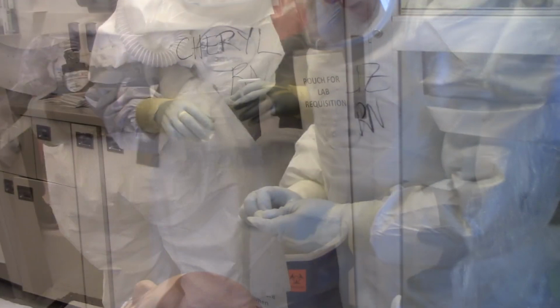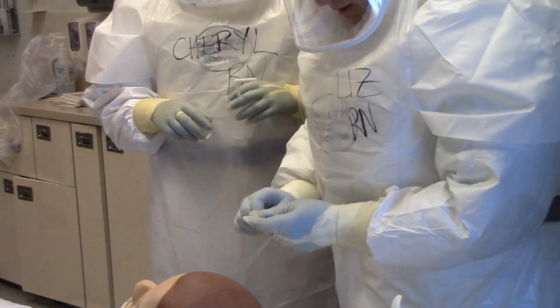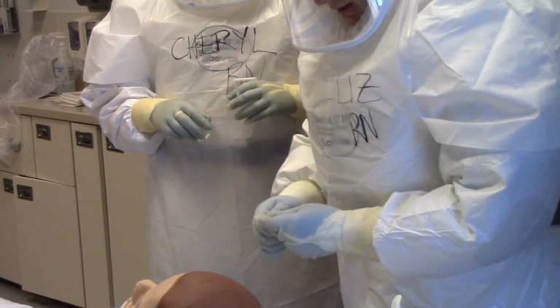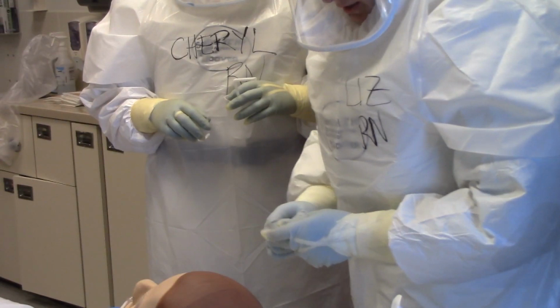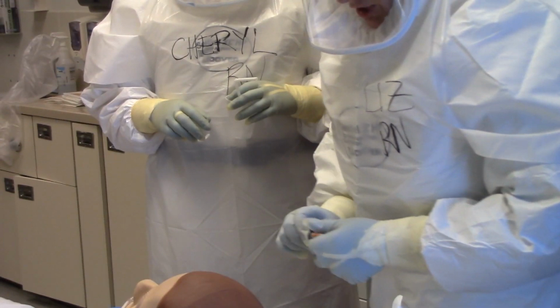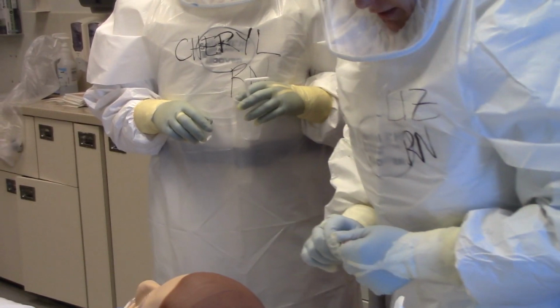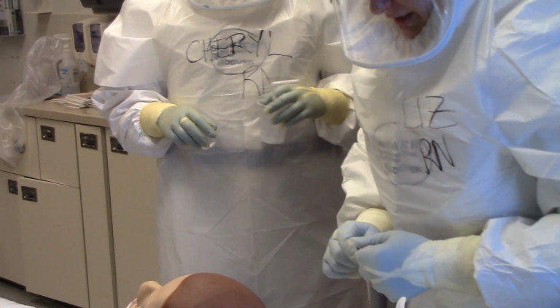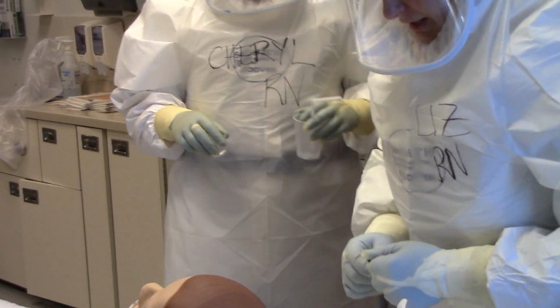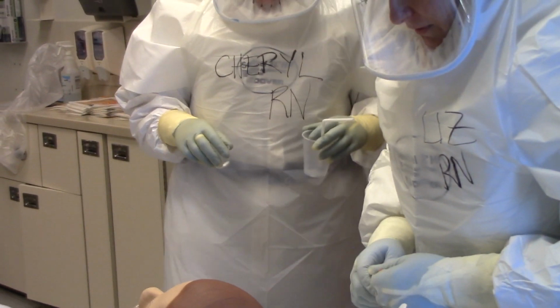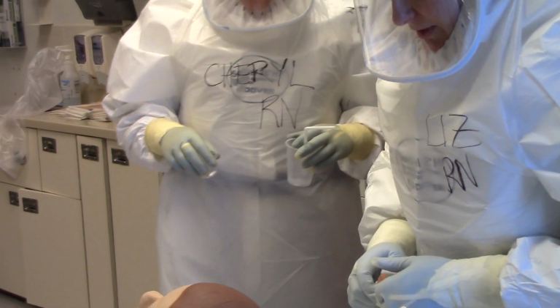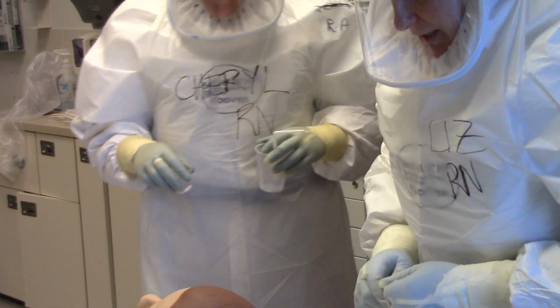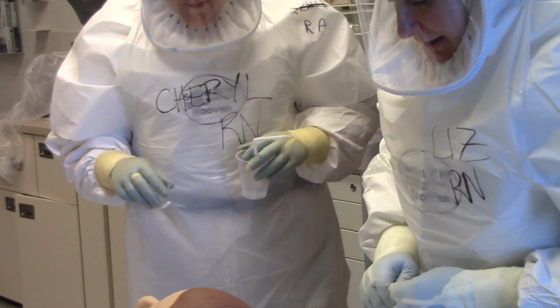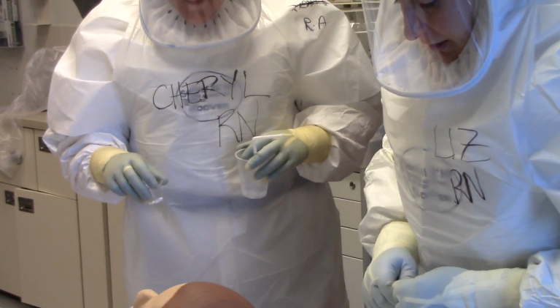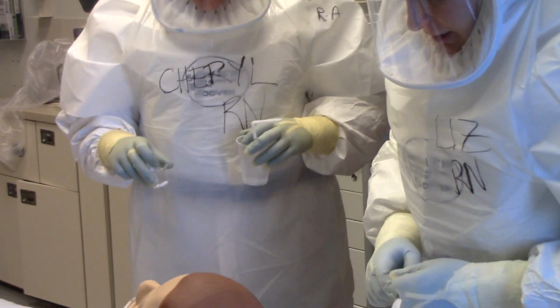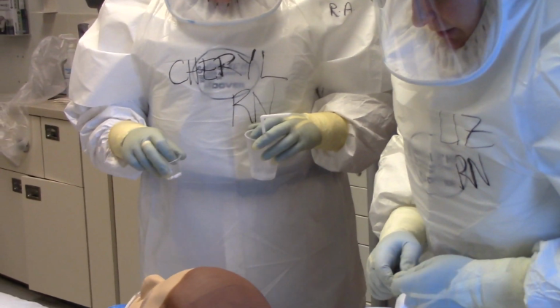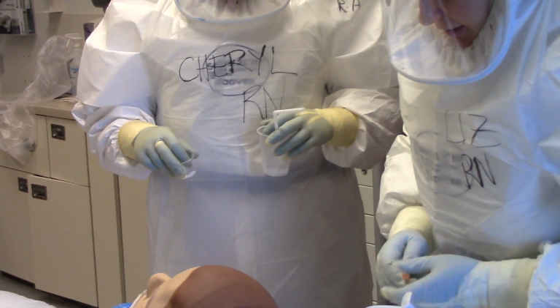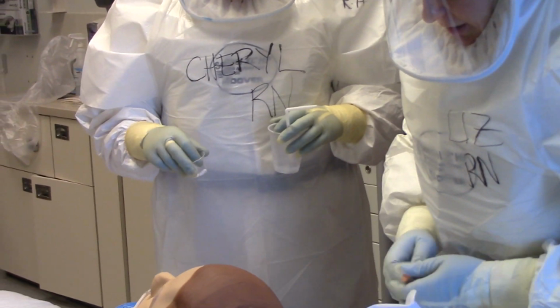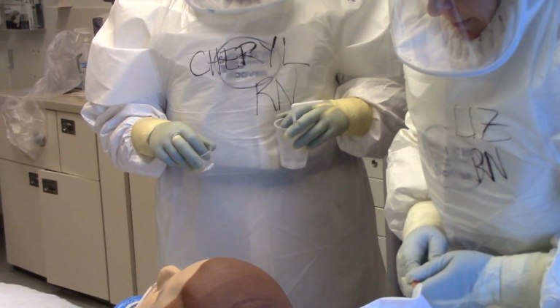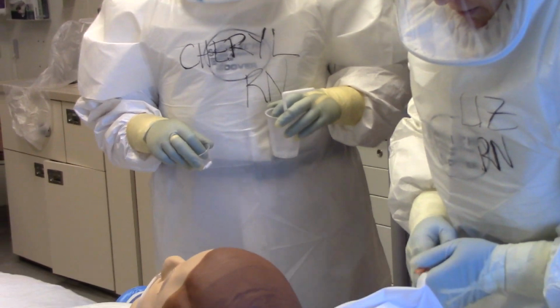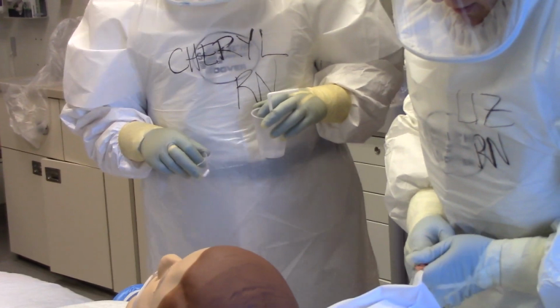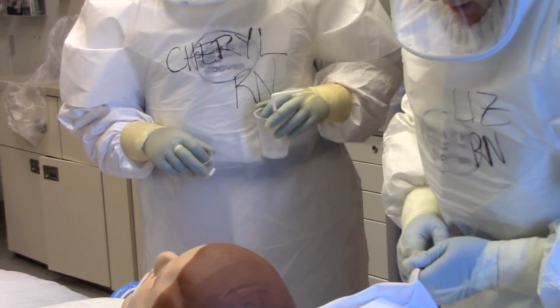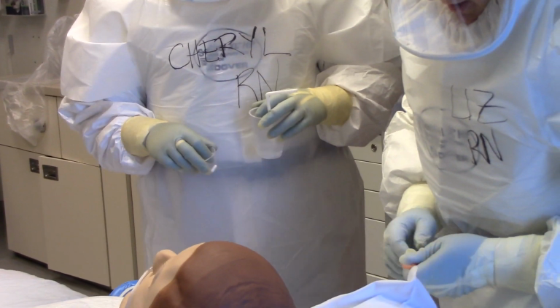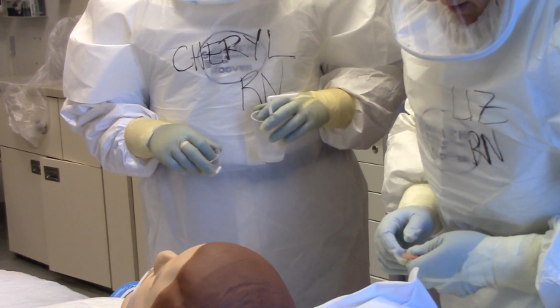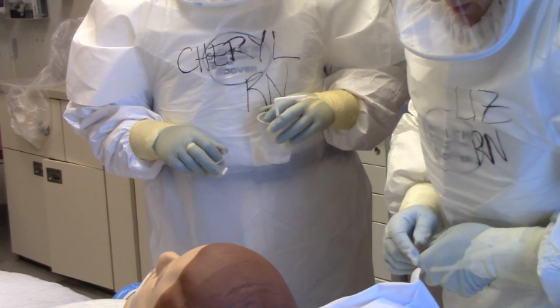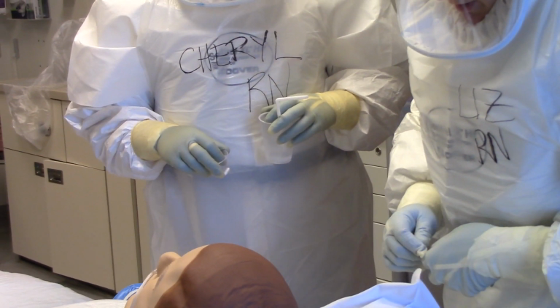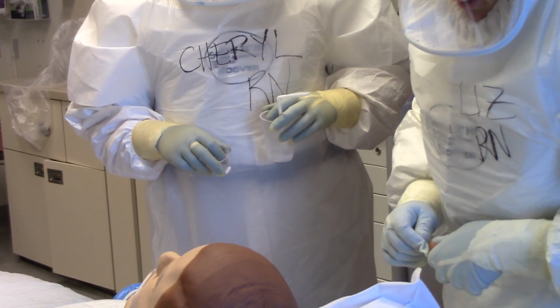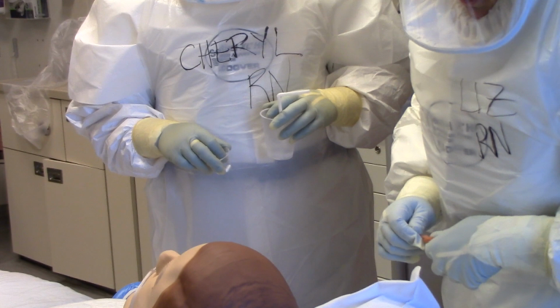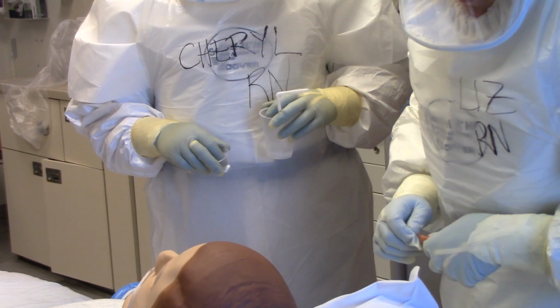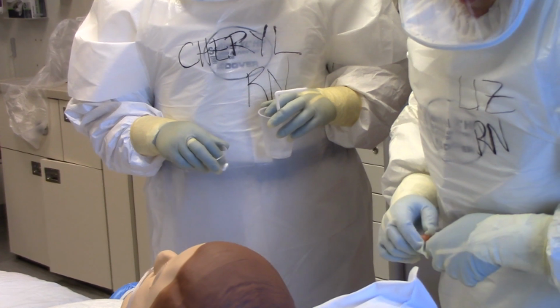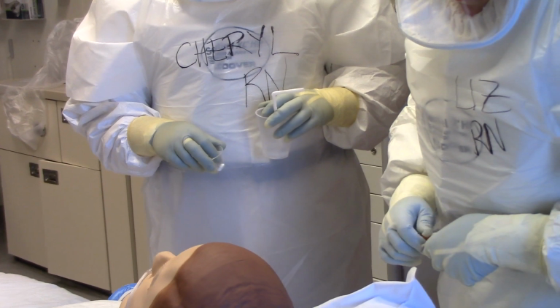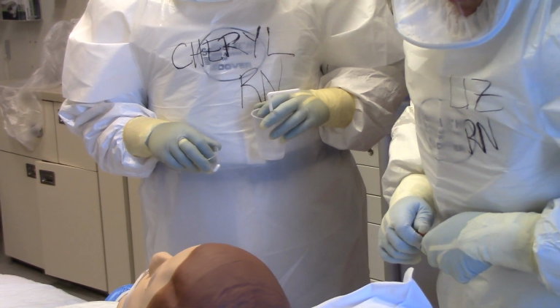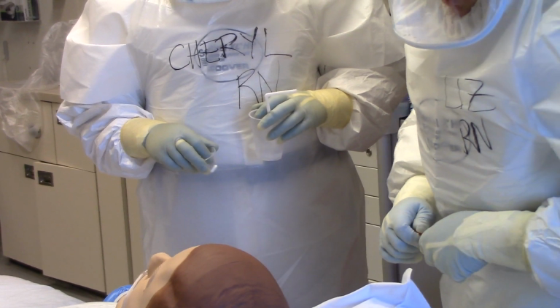Cheryl's going to give you some Tylenol, and in about 30 minutes they'll start that infusion.